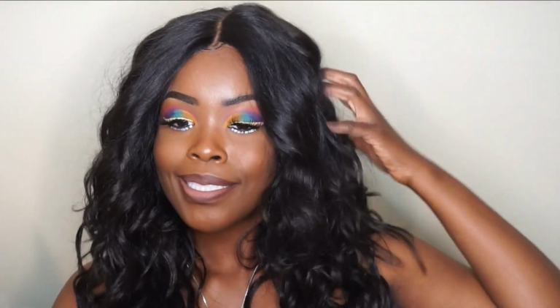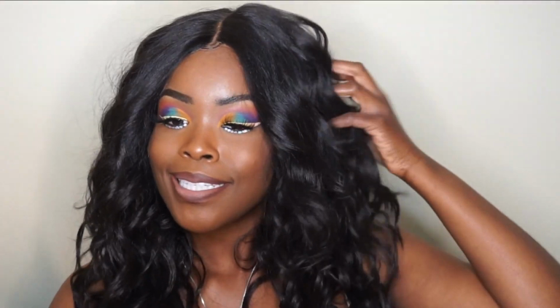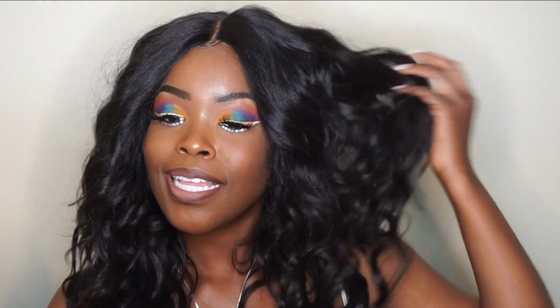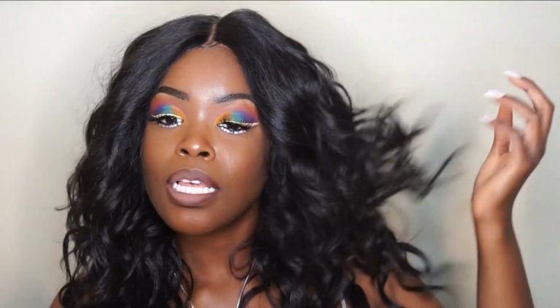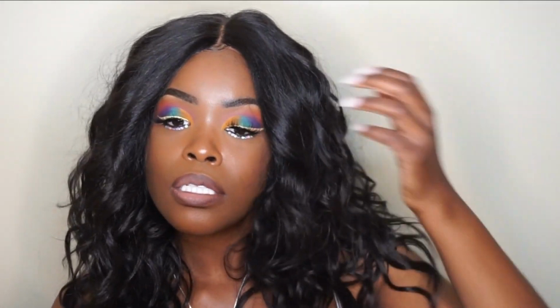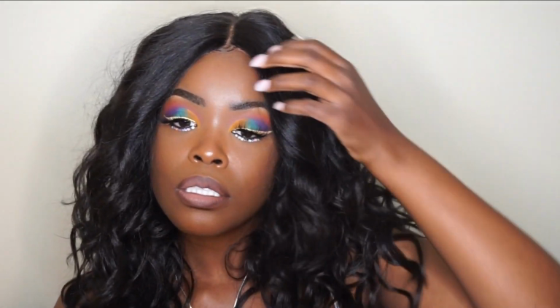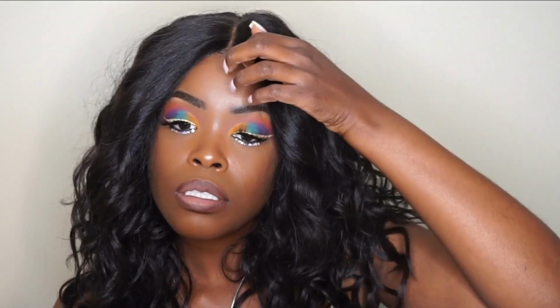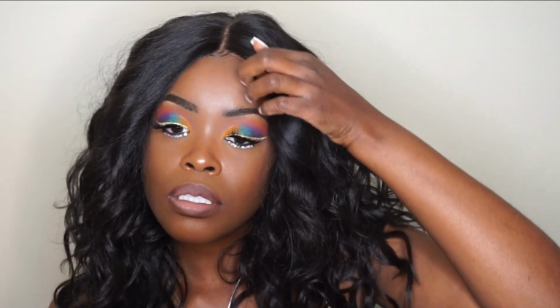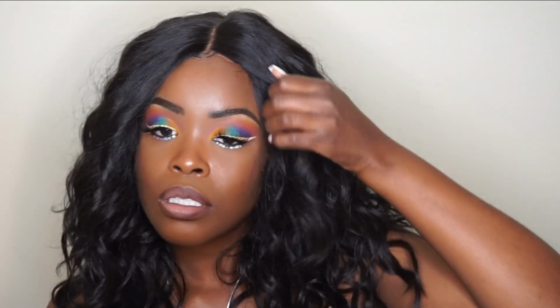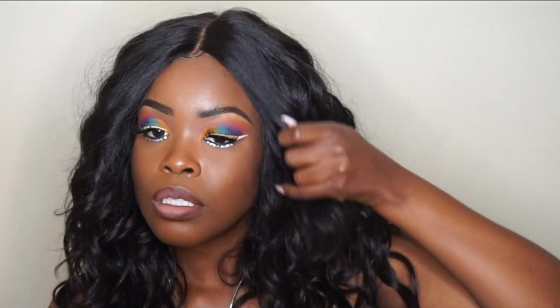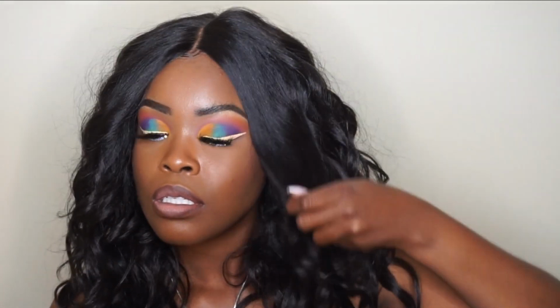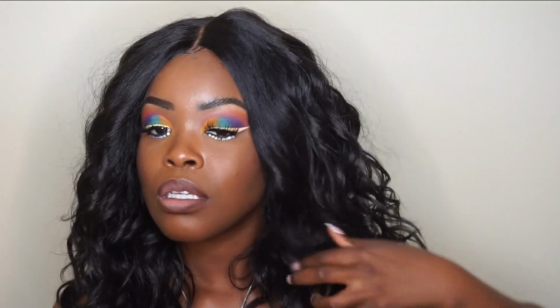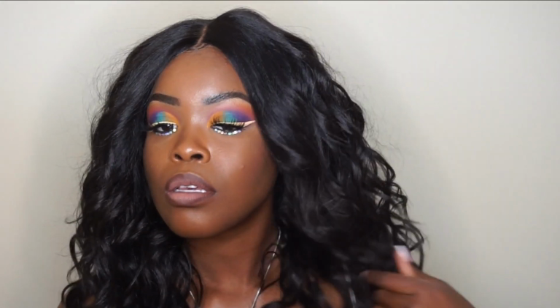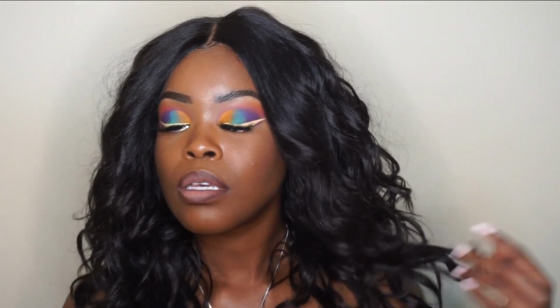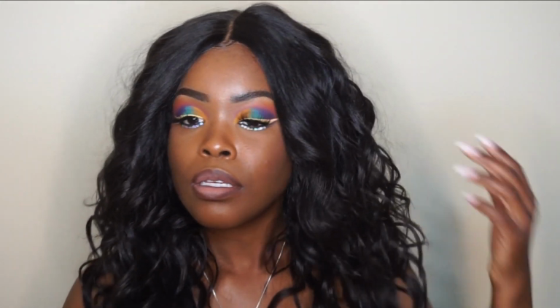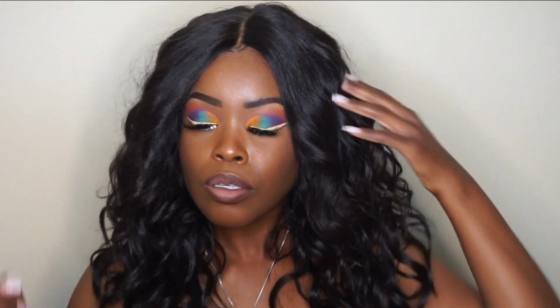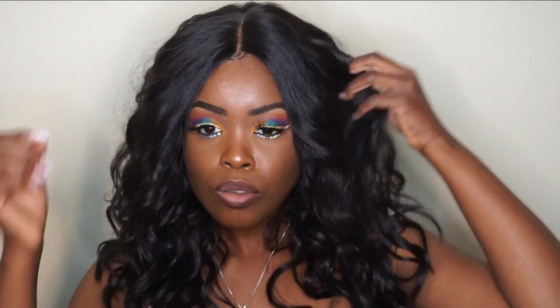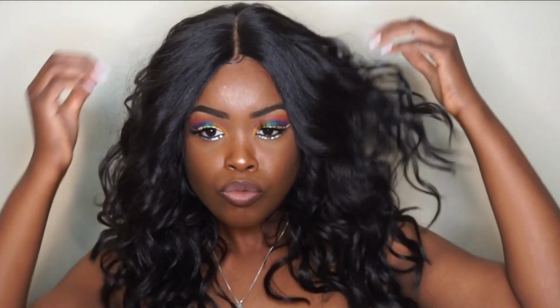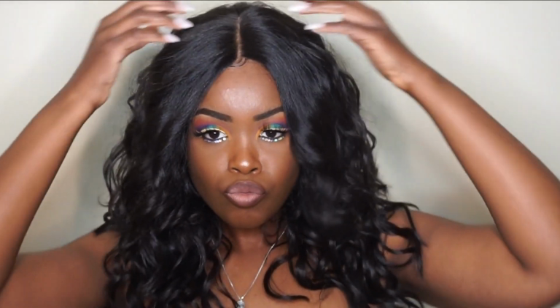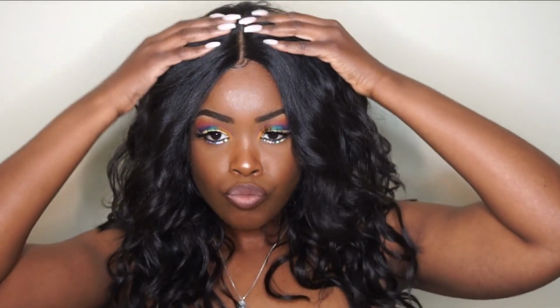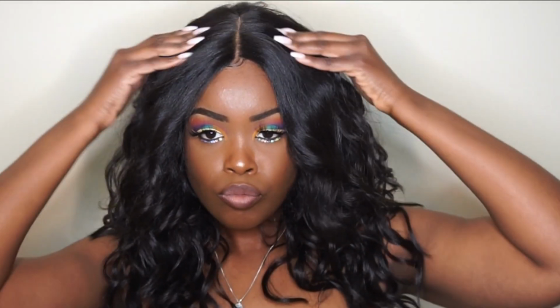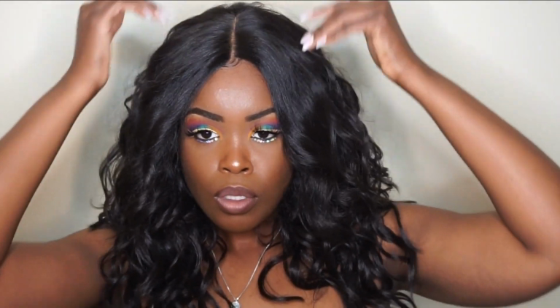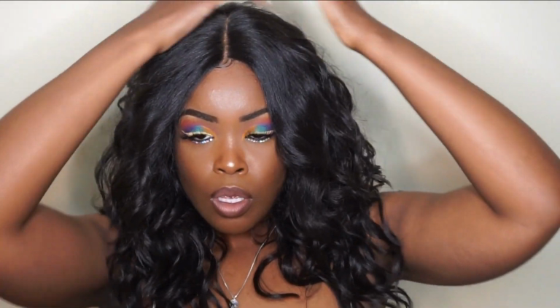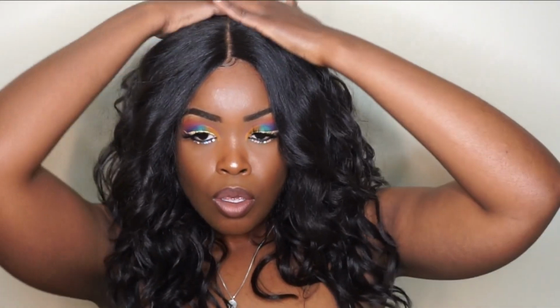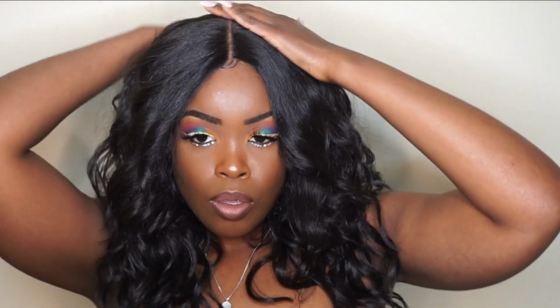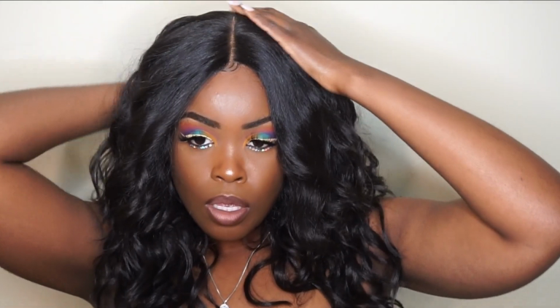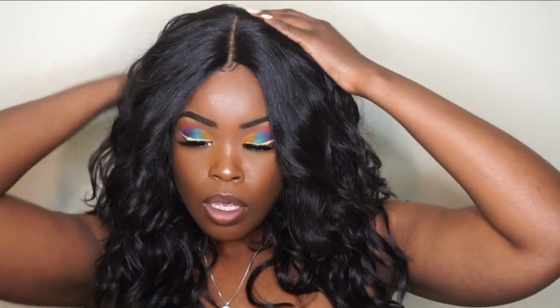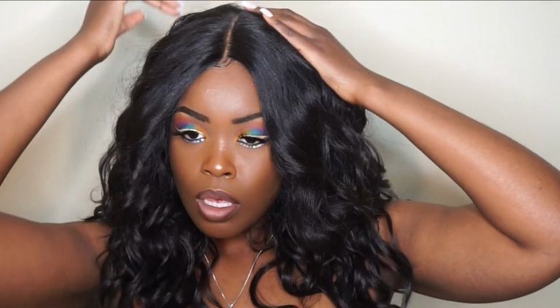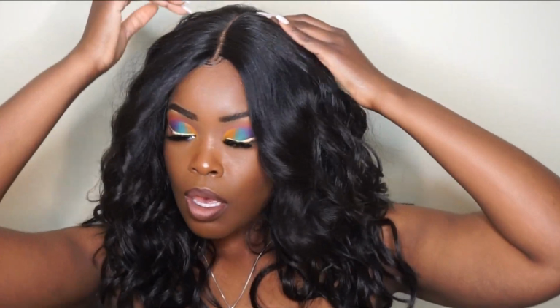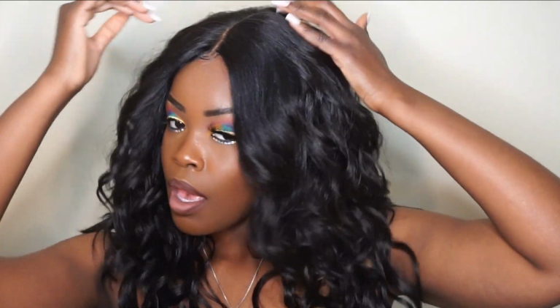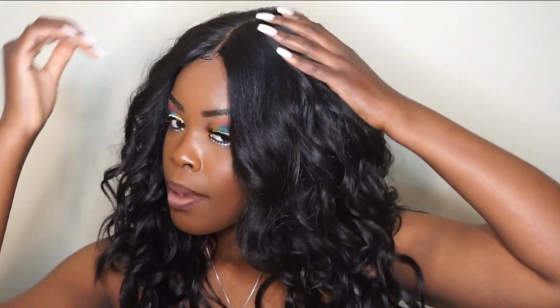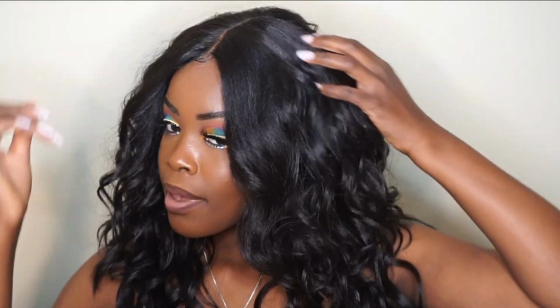And there you have it — this is the final look! I'm really loving this wig, you guys. Let me know in the comments if you try it out.